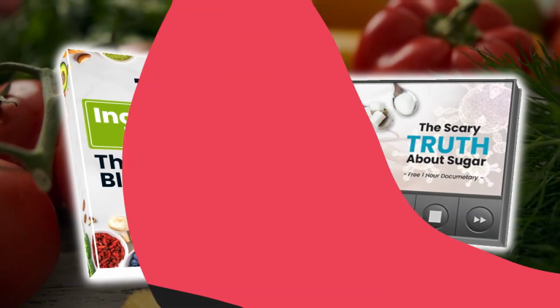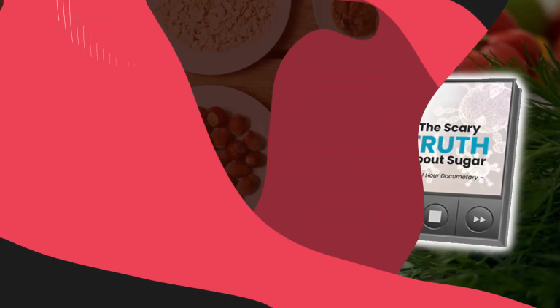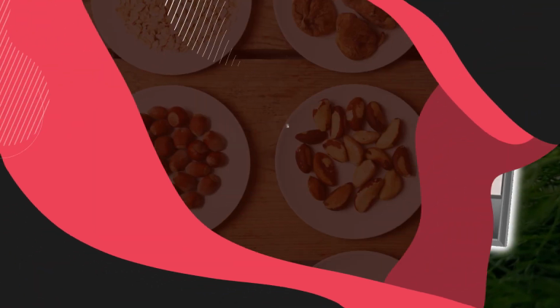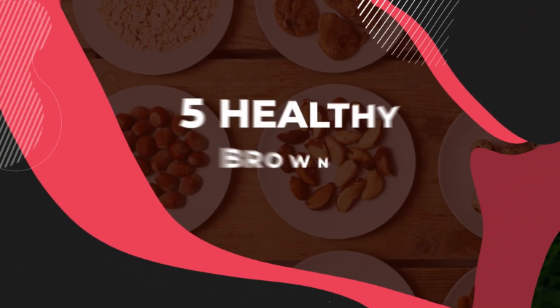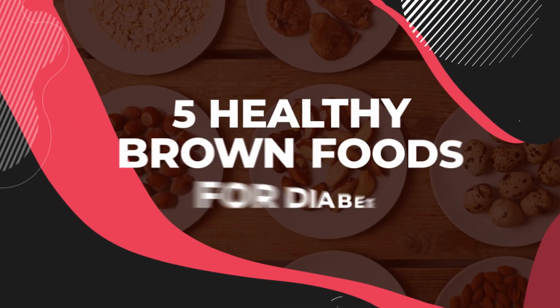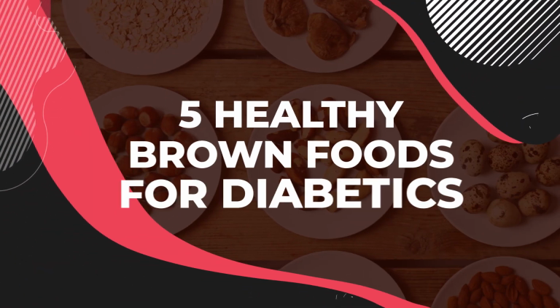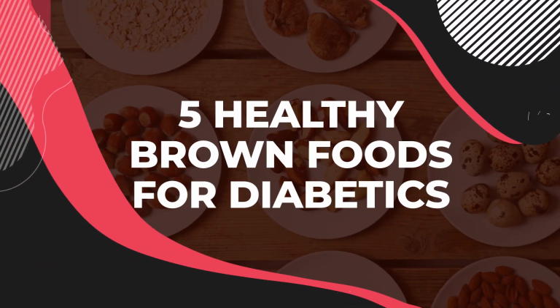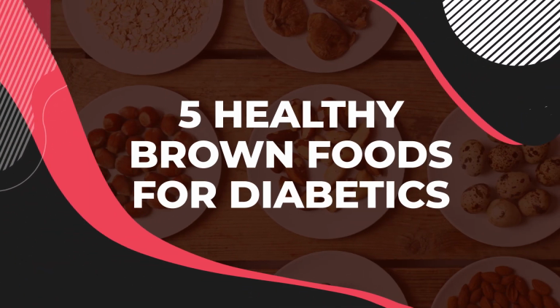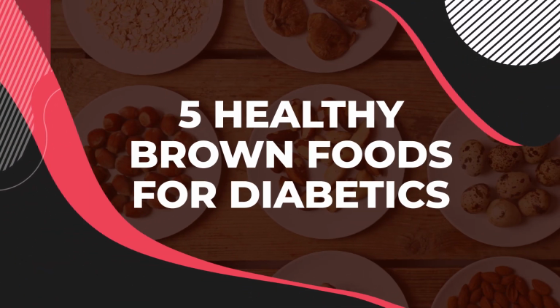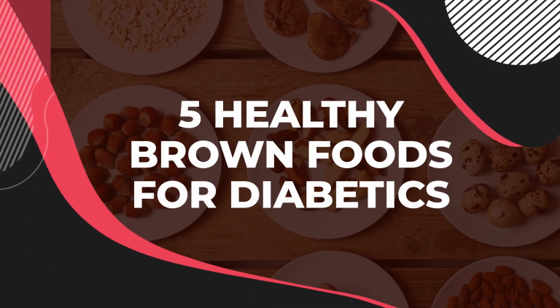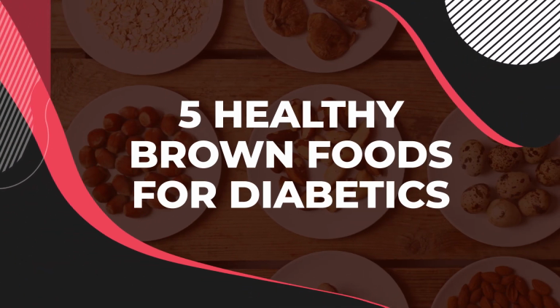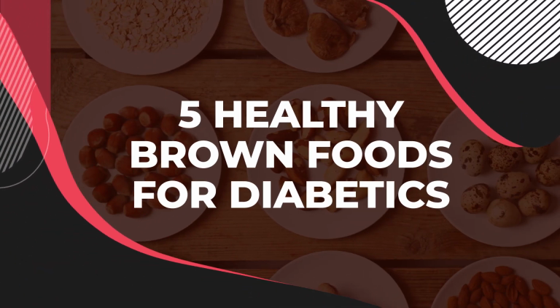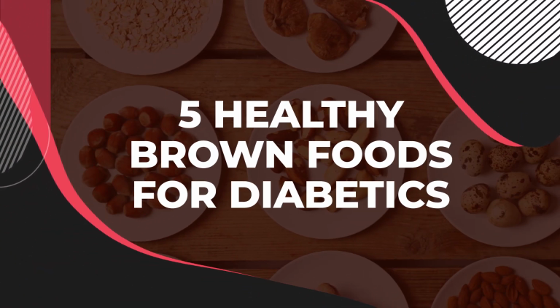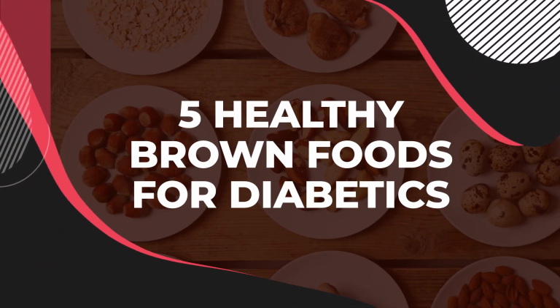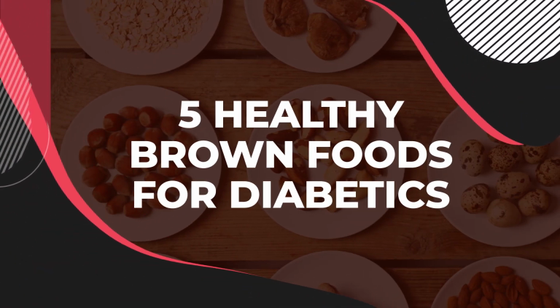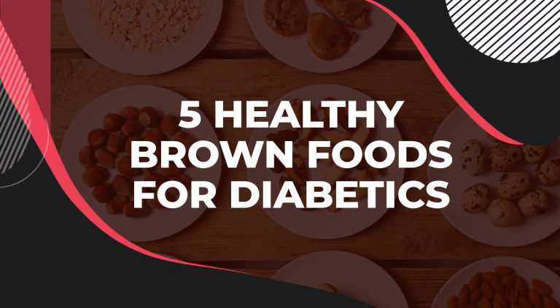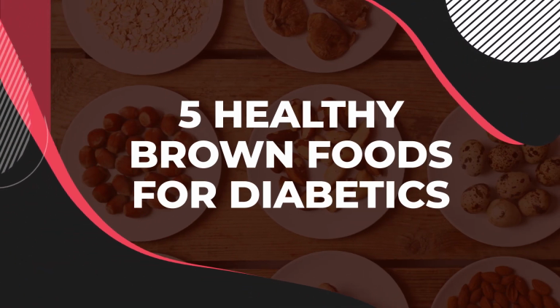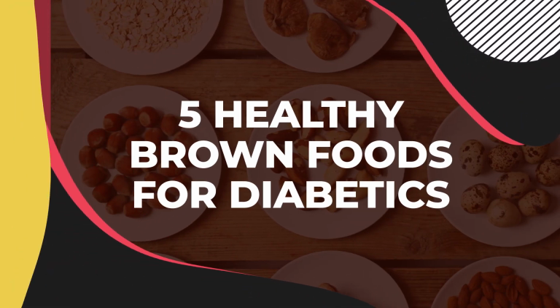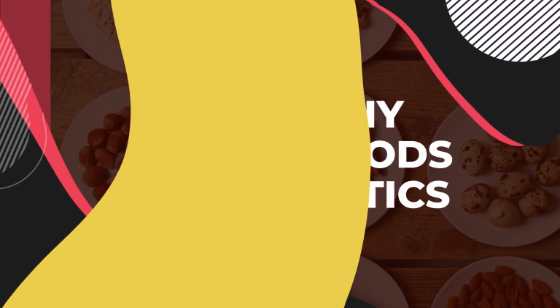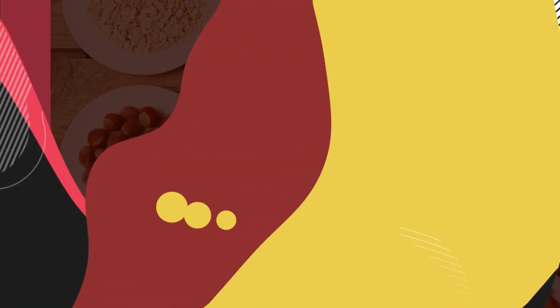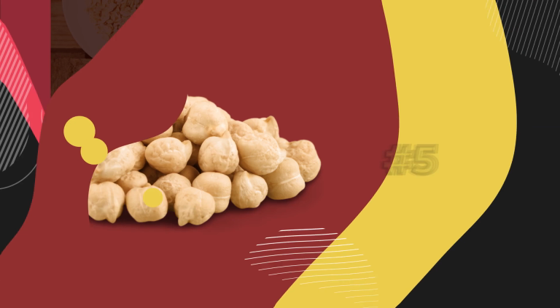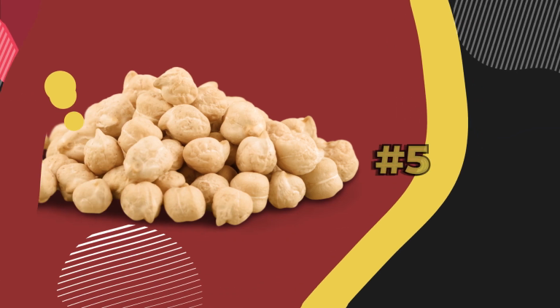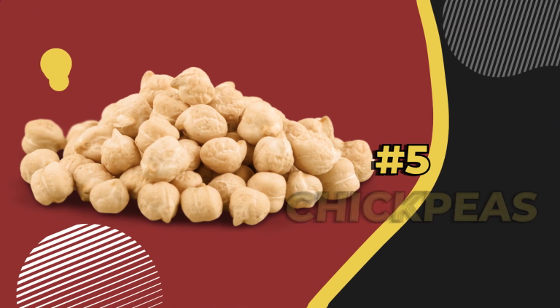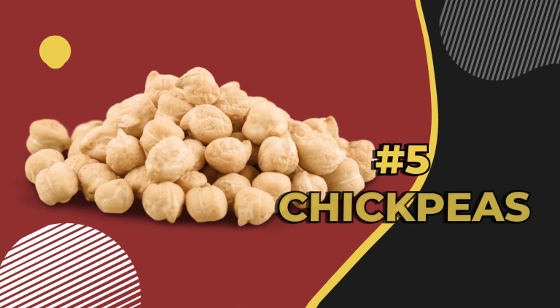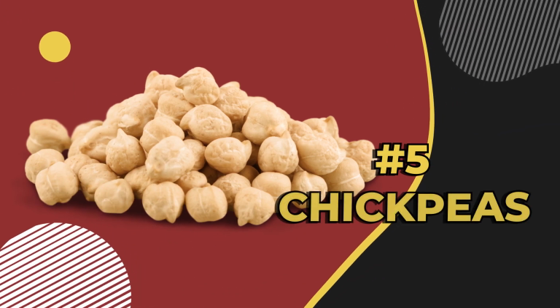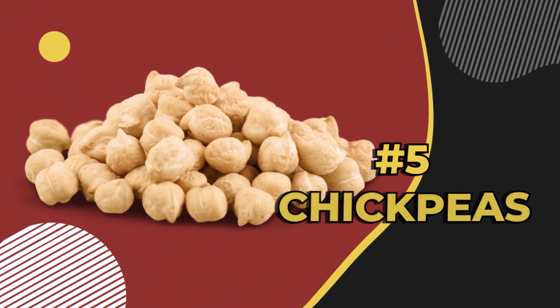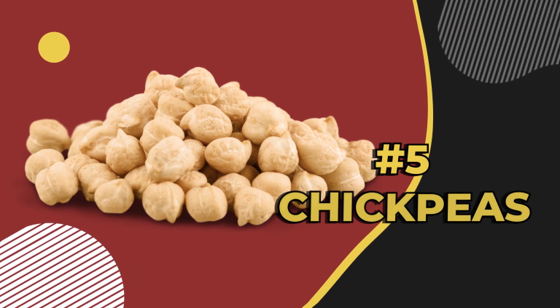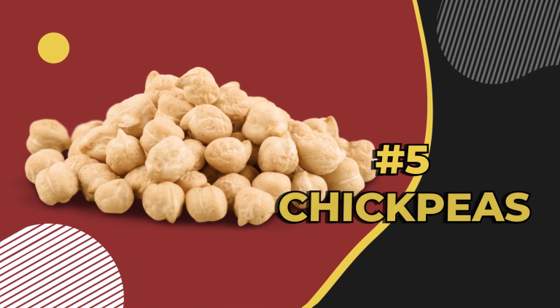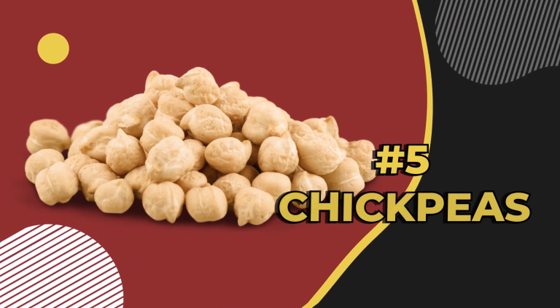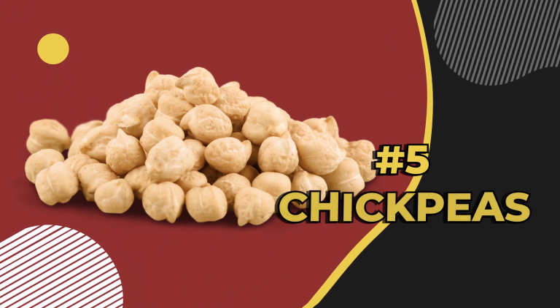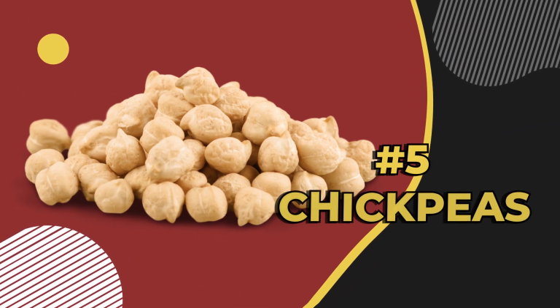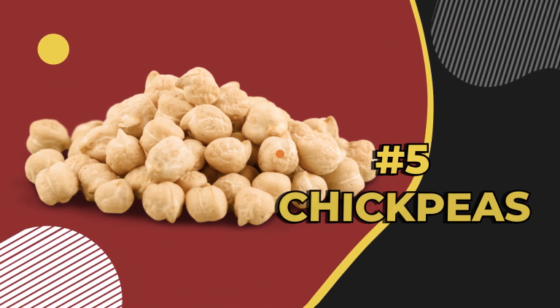And now, let's explore 5 healthy brown foods for diabetics, starting with number 5: chickpeas.